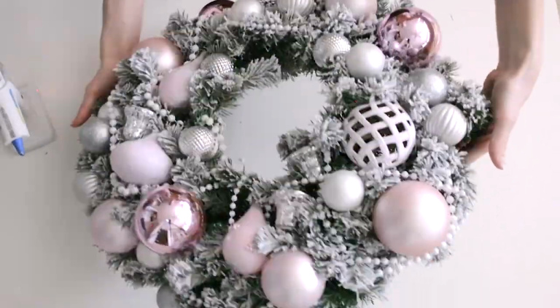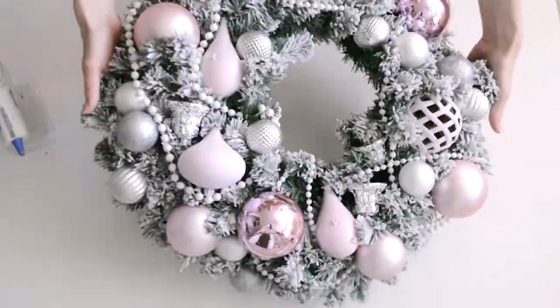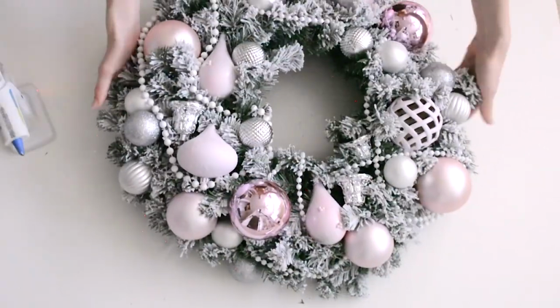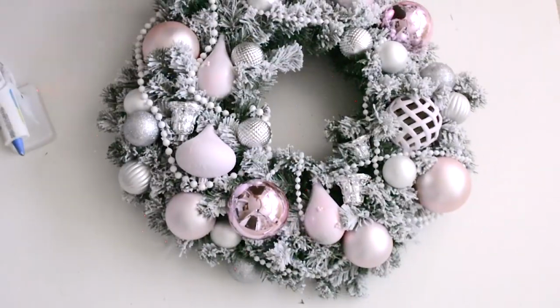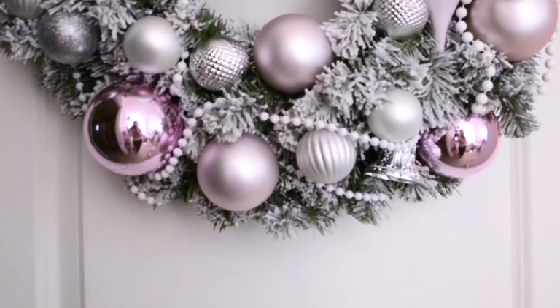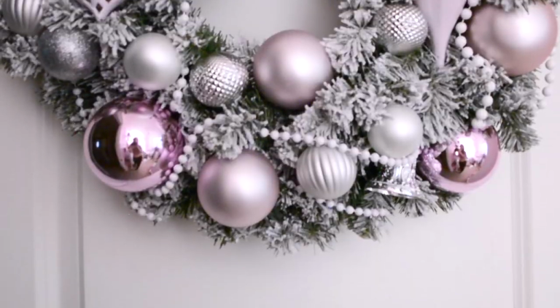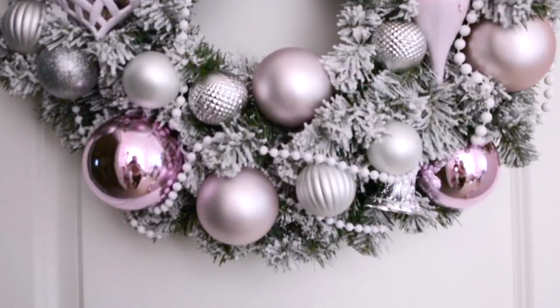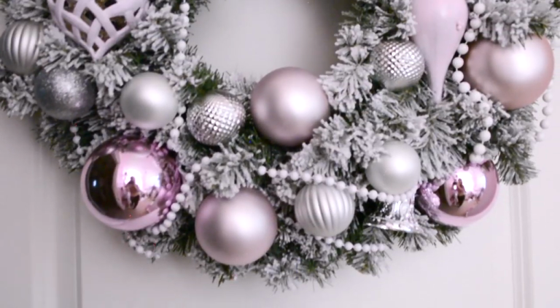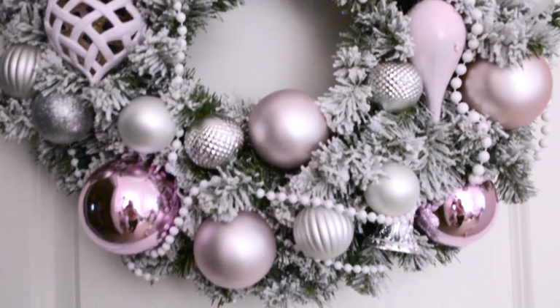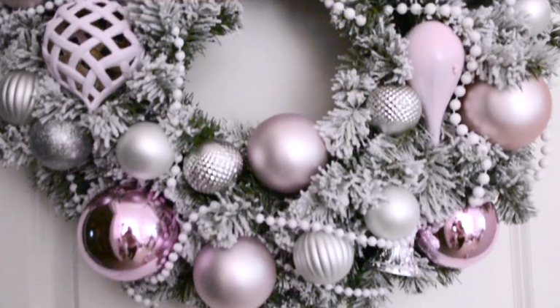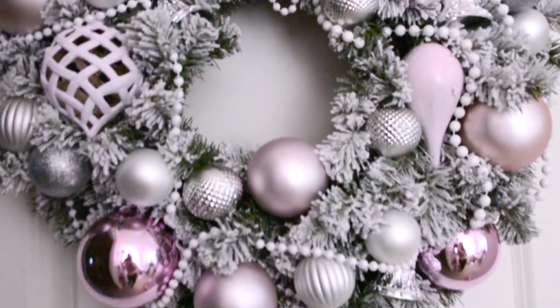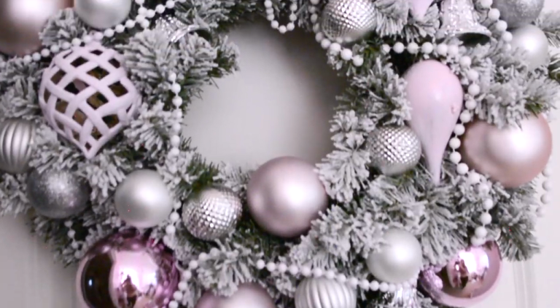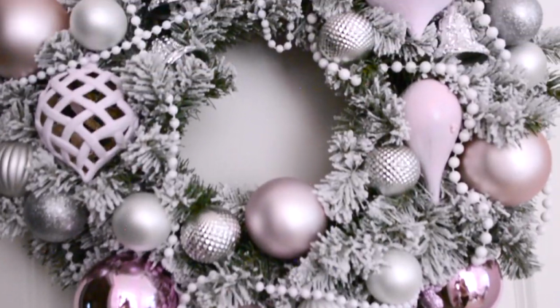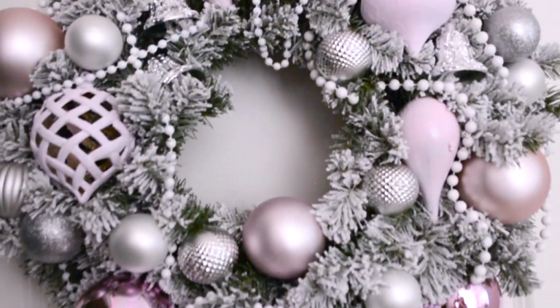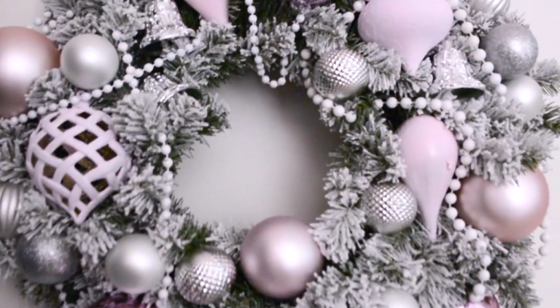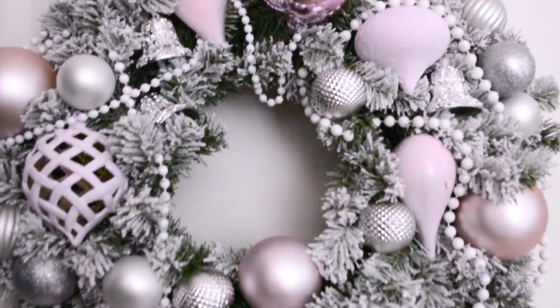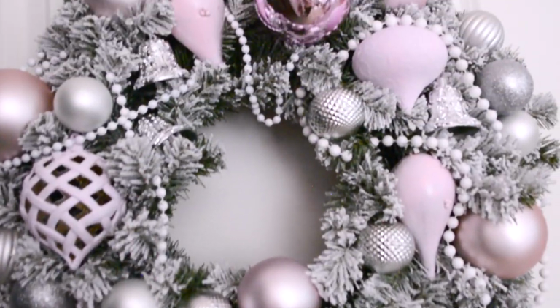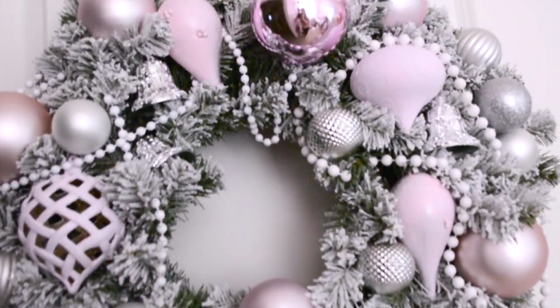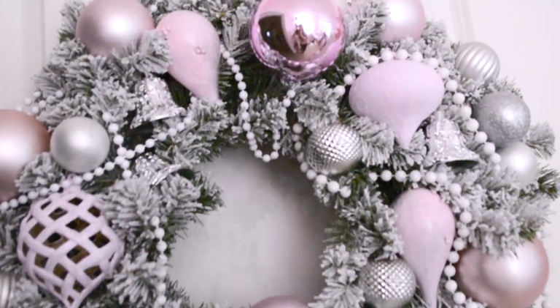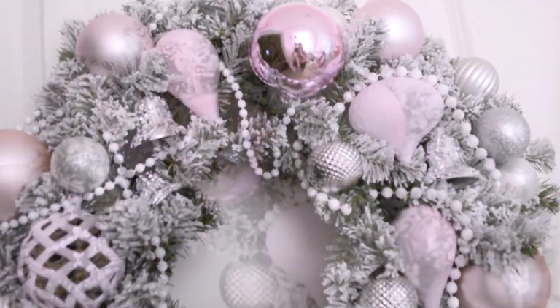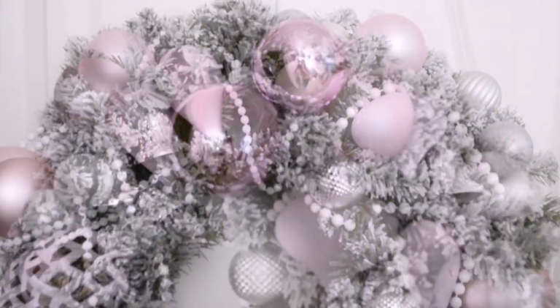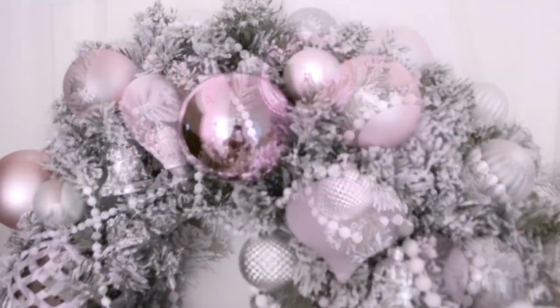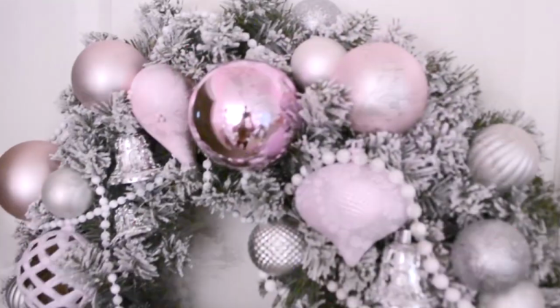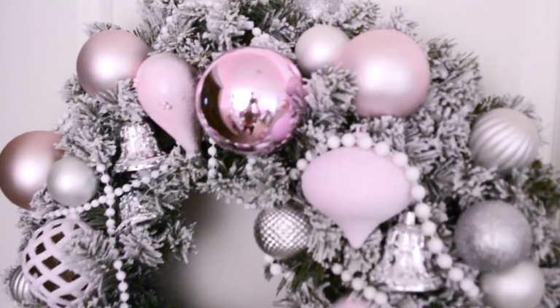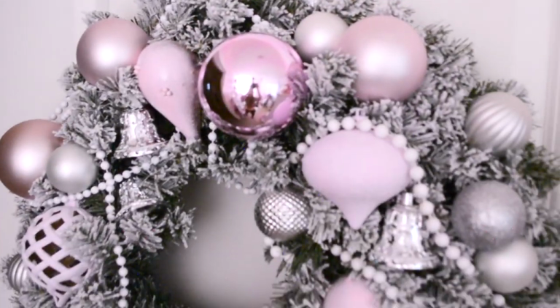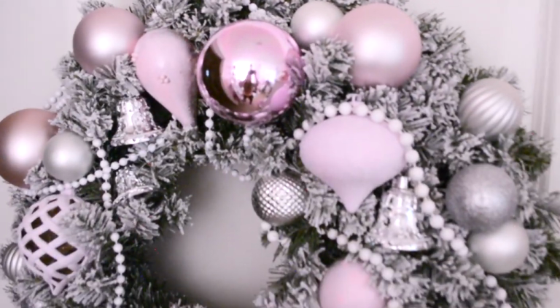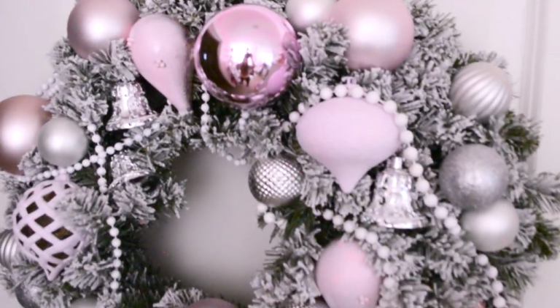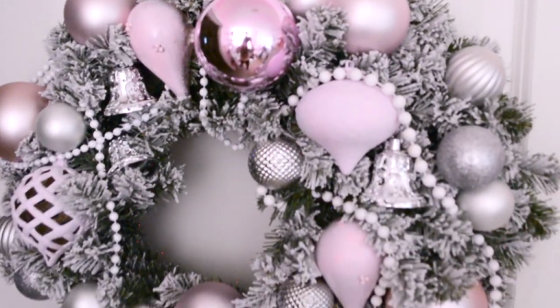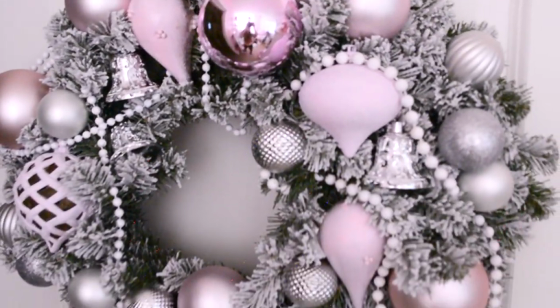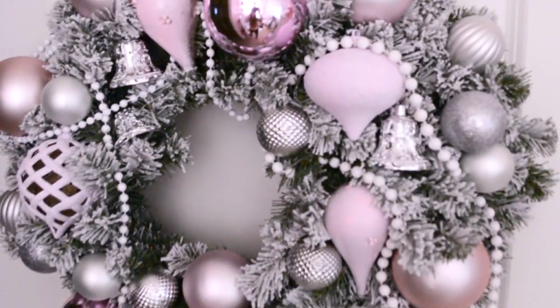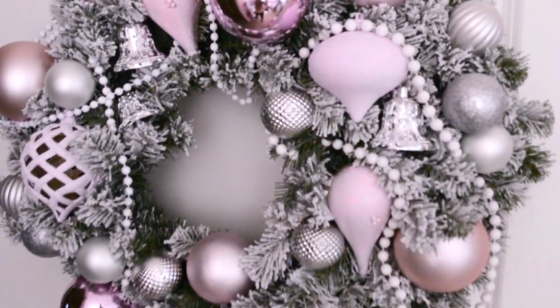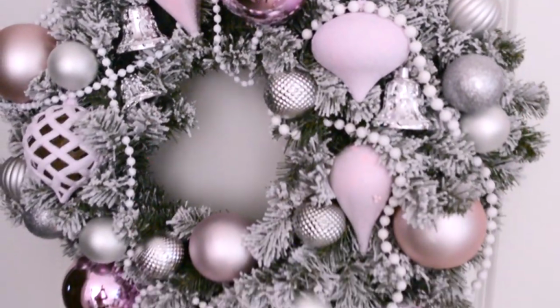And that is all it takes to make your very own custom wreath. Of course you can make it just as girly as you wish.